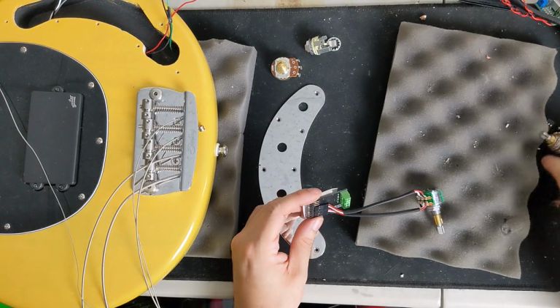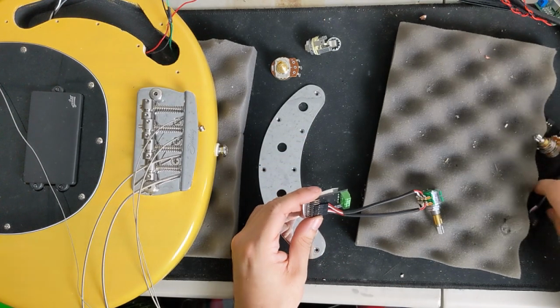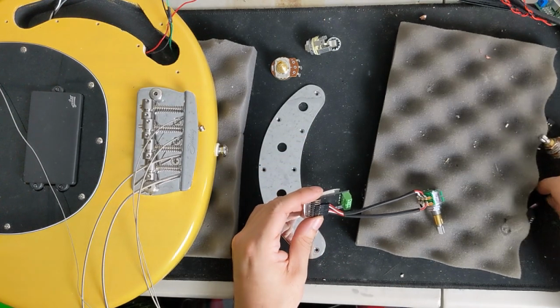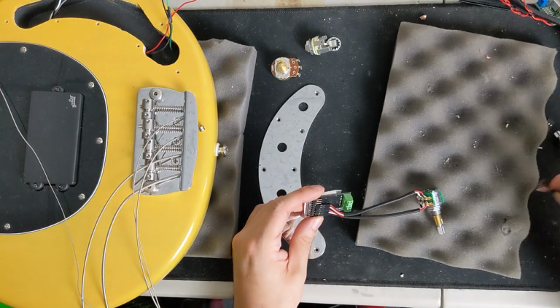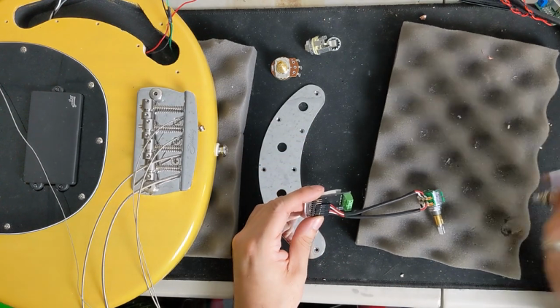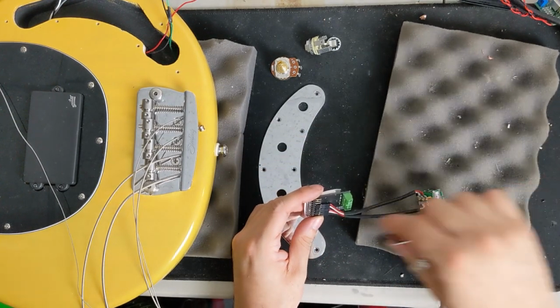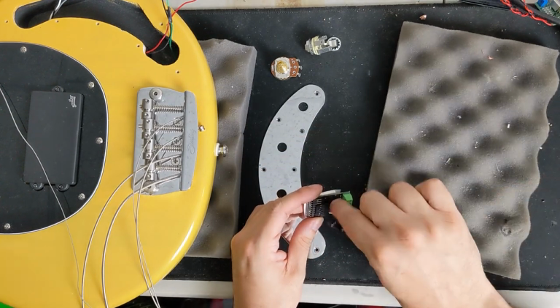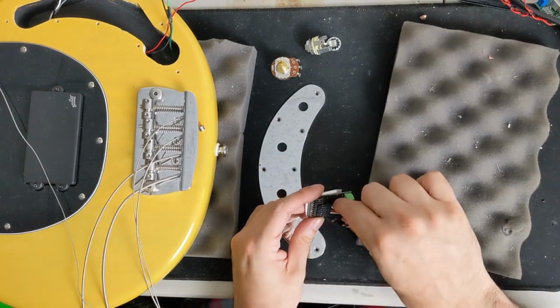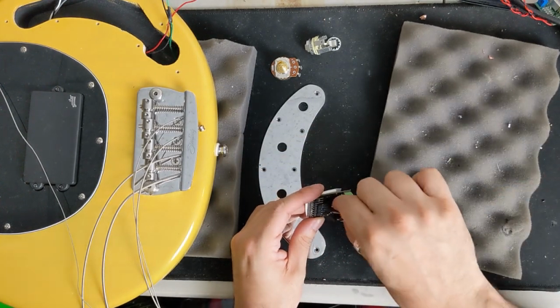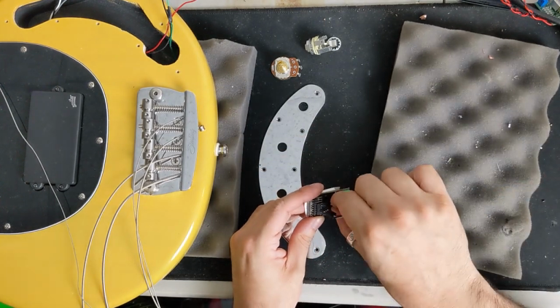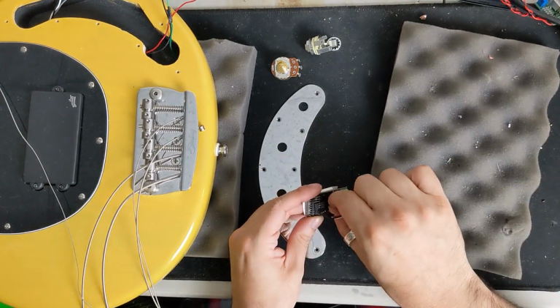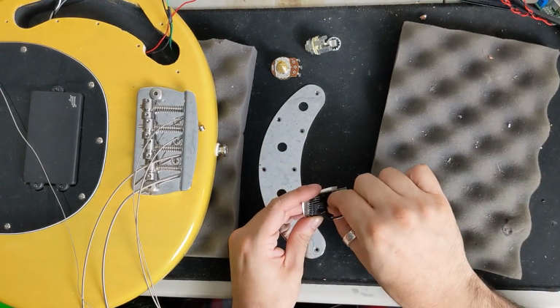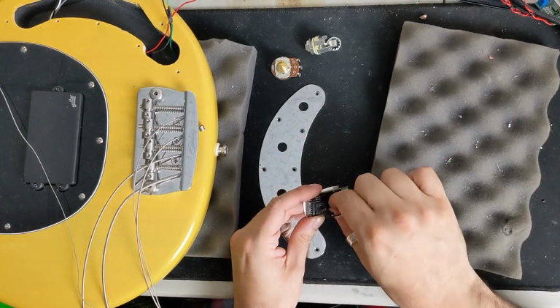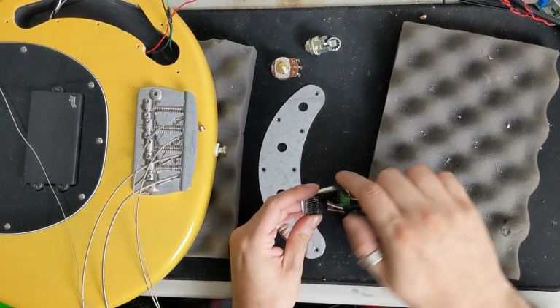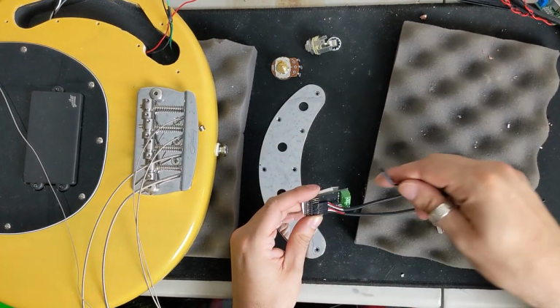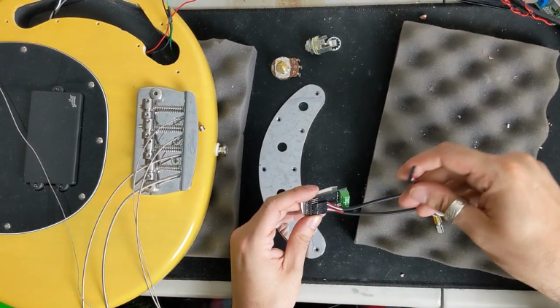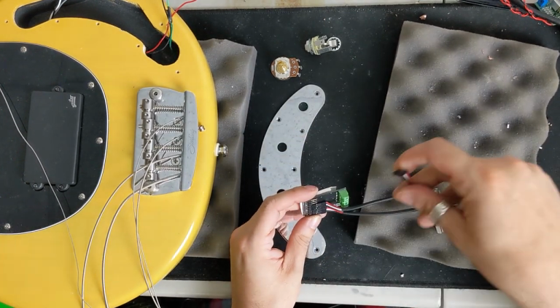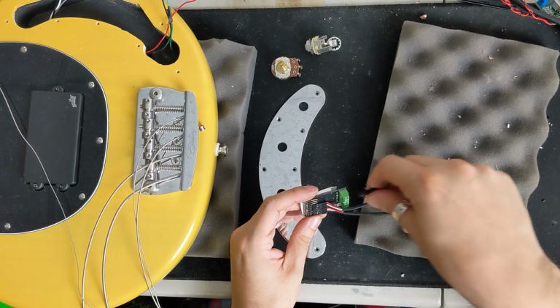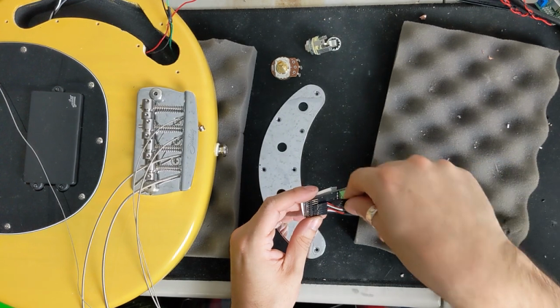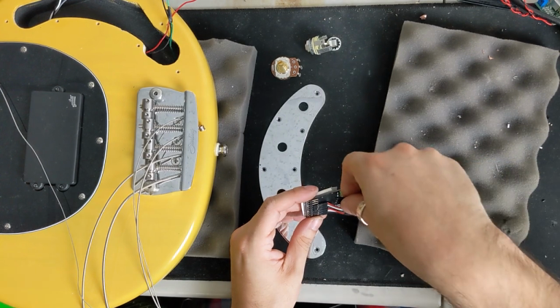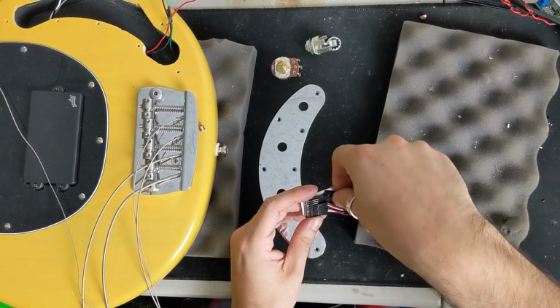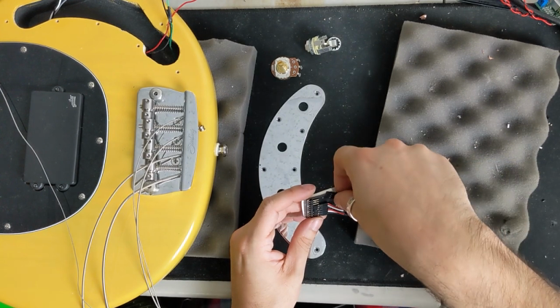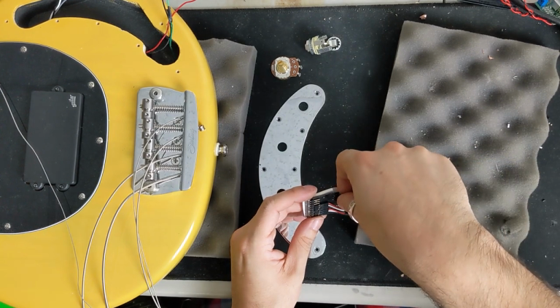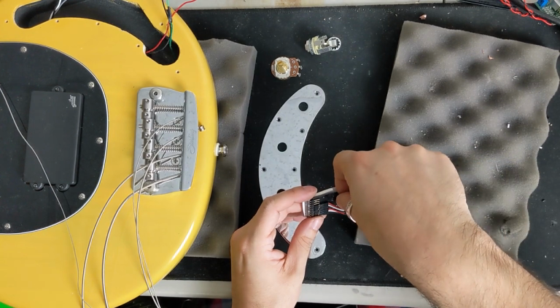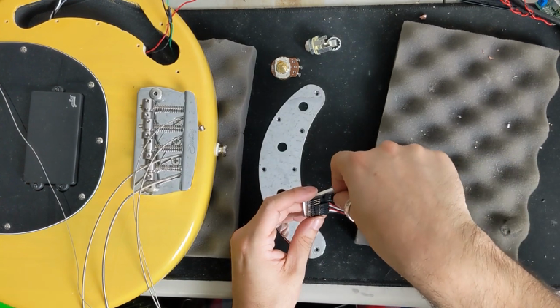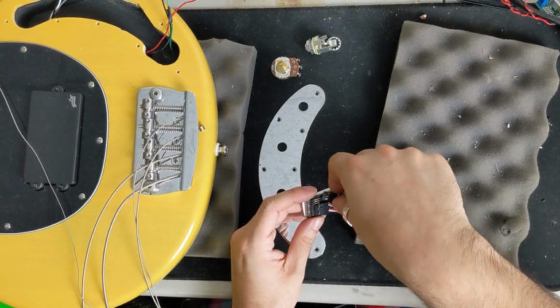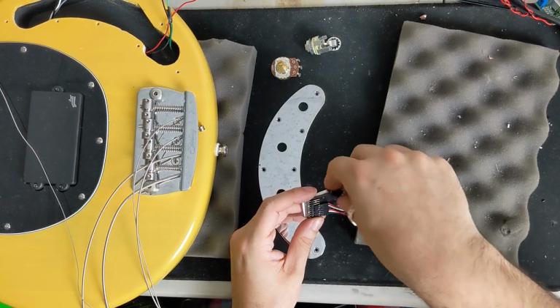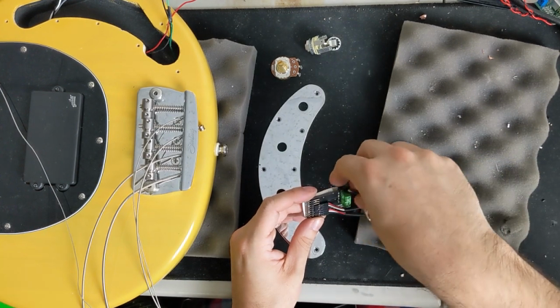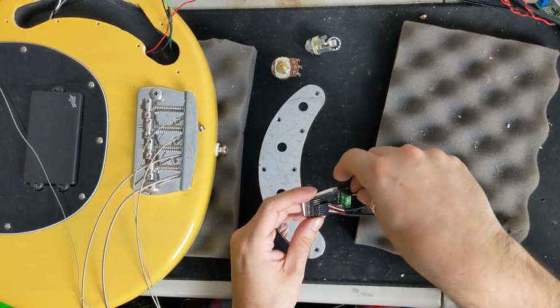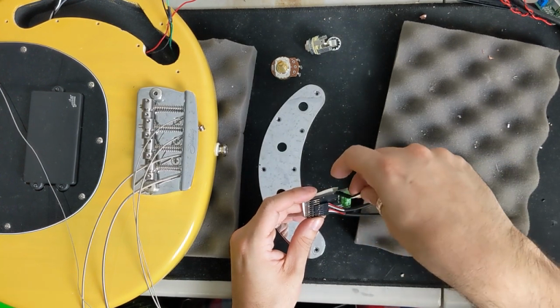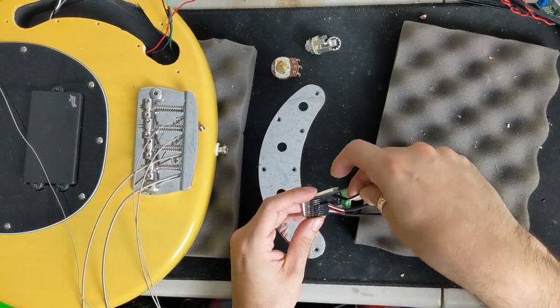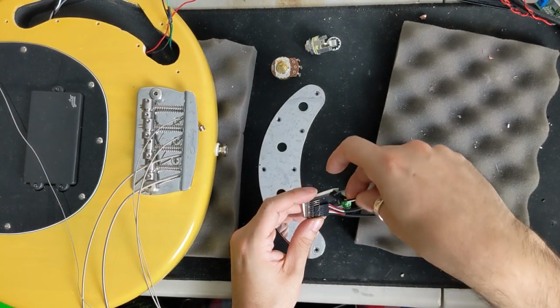Now that we have everything installed, let's go ahead and attach everything to the preamp.